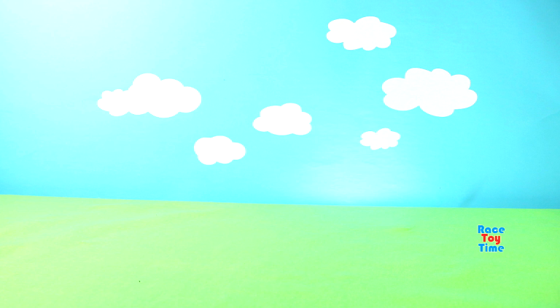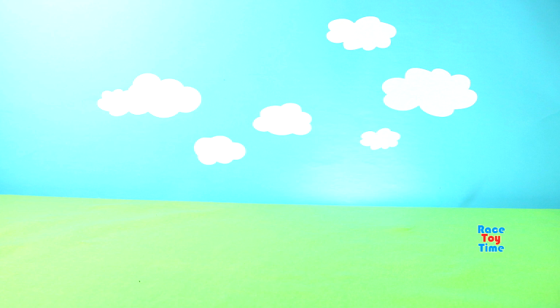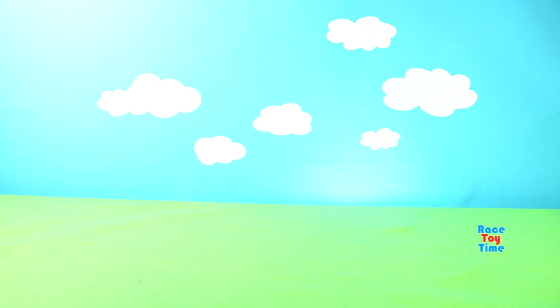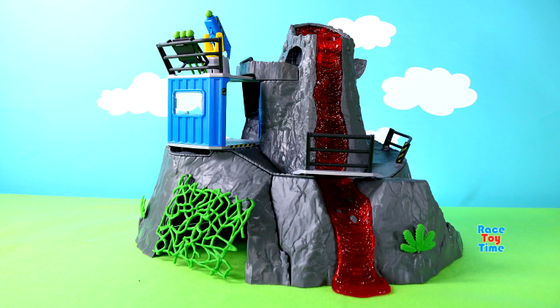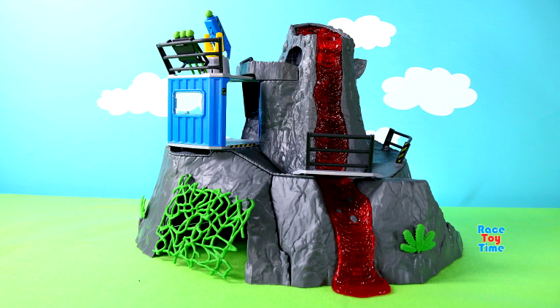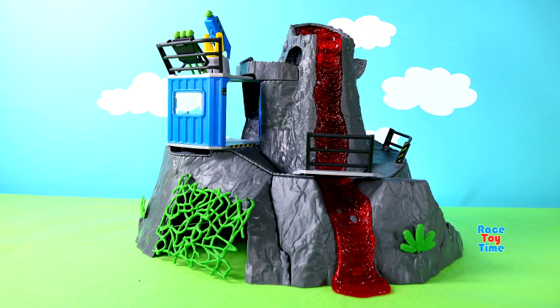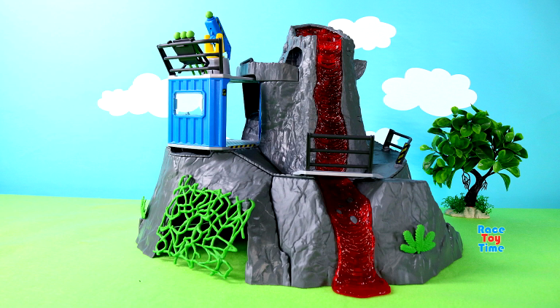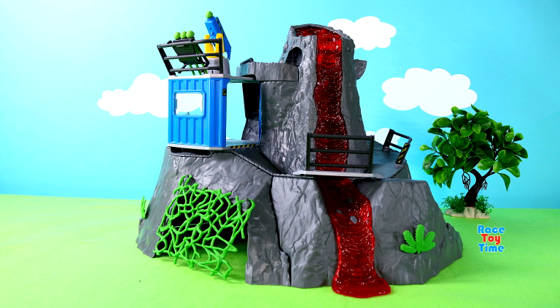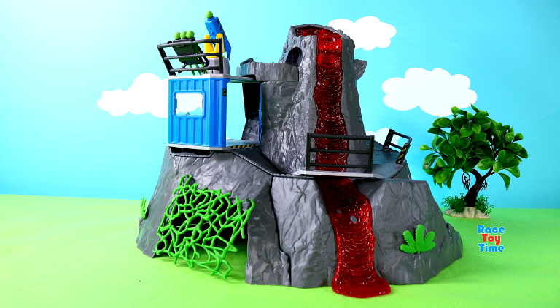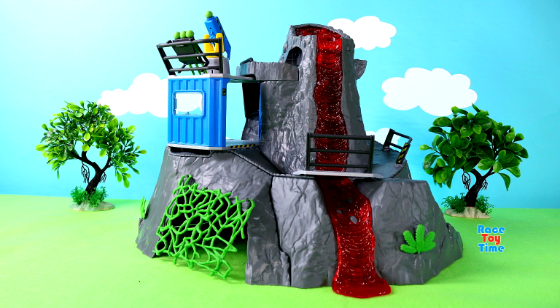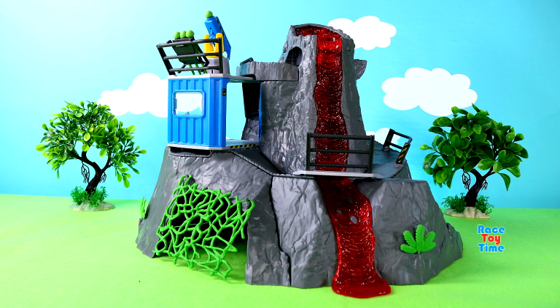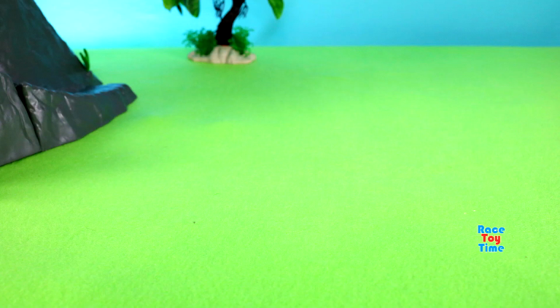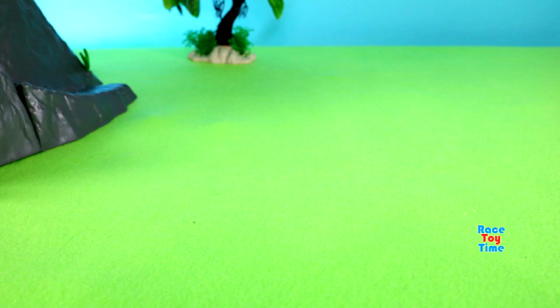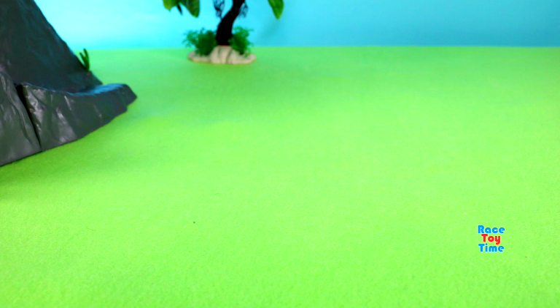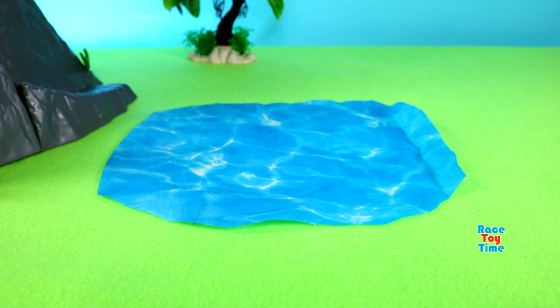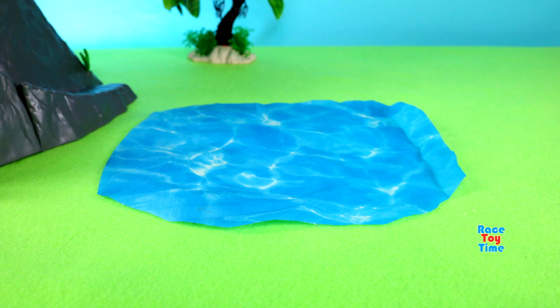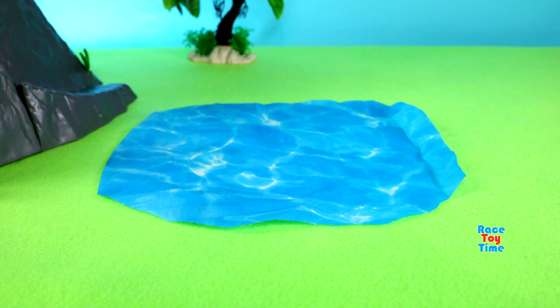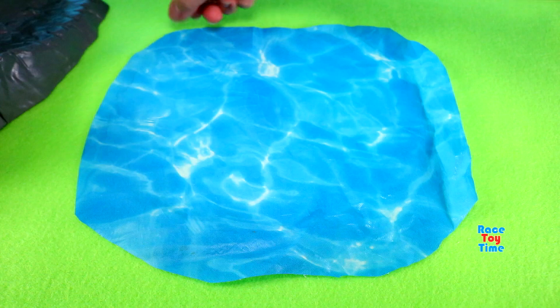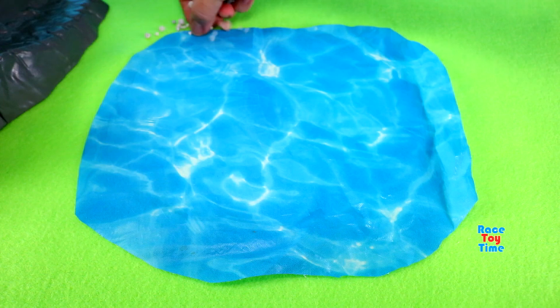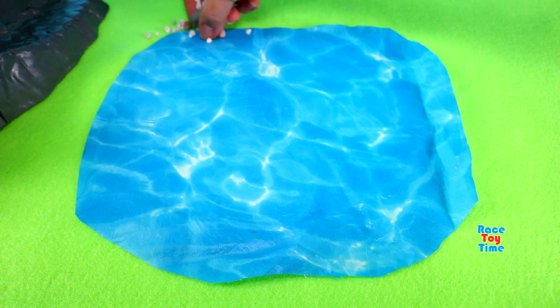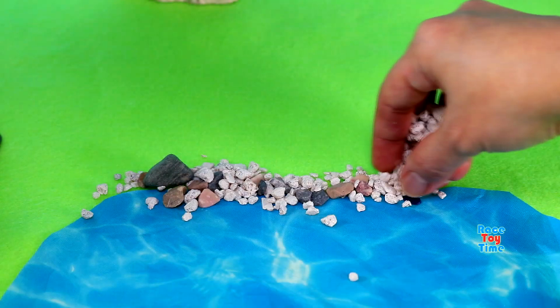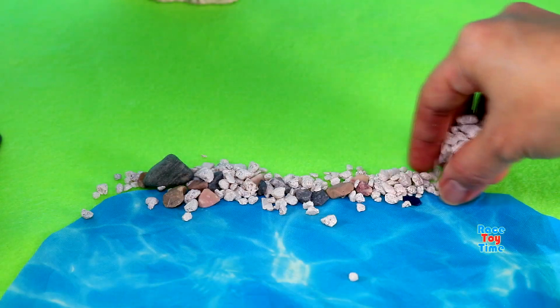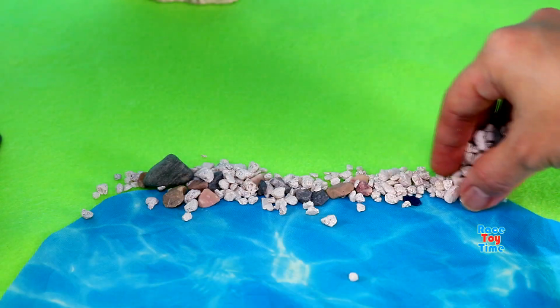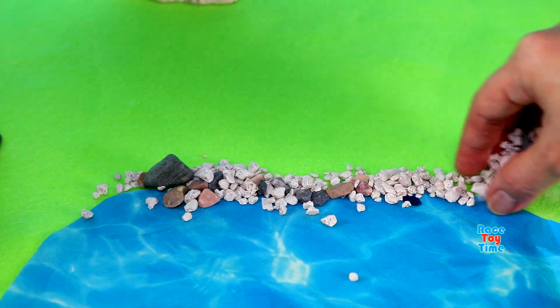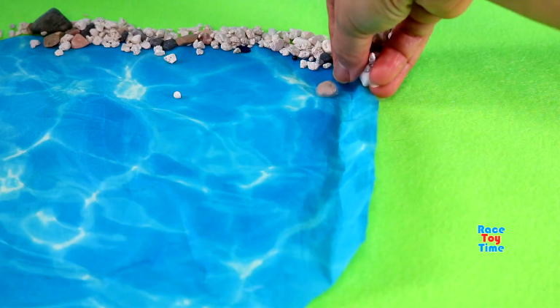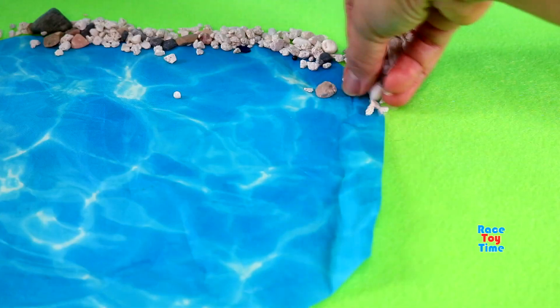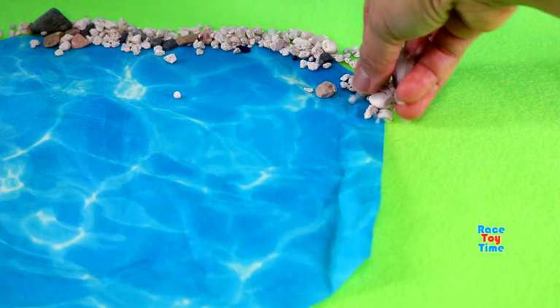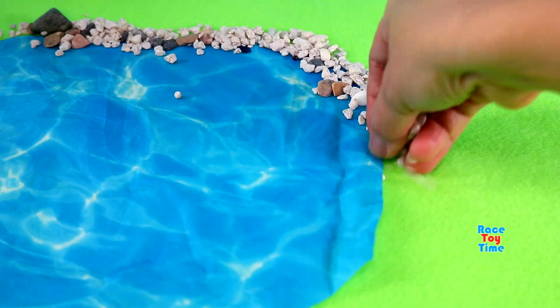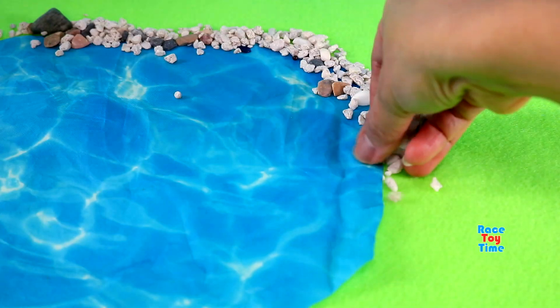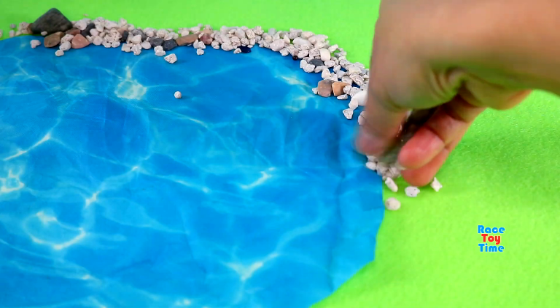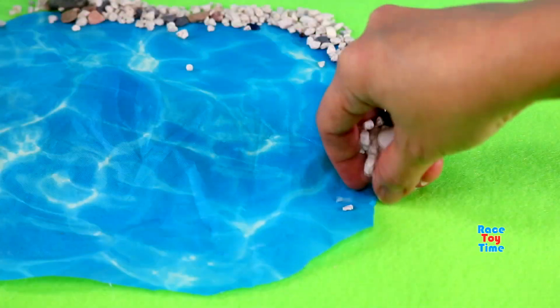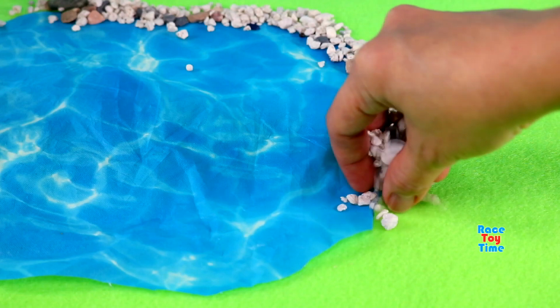Hello guys! Today I'm going to make a volcano diorama for dinosaur figurines.